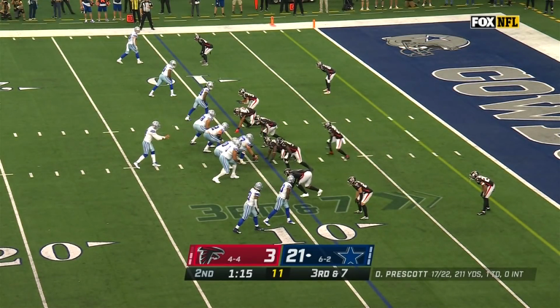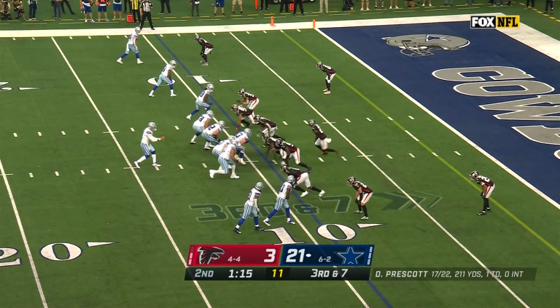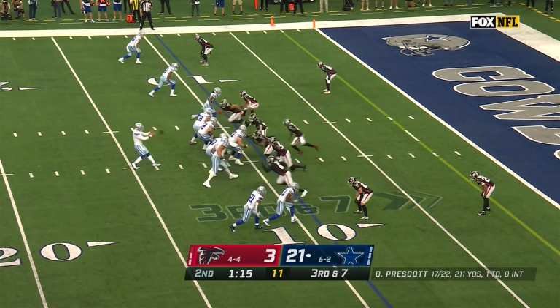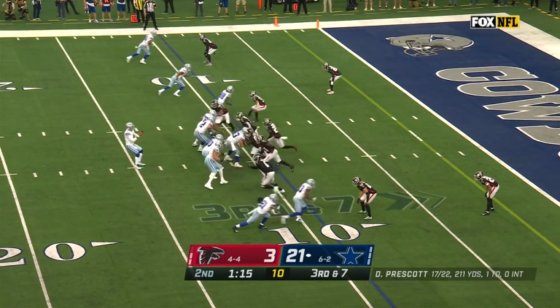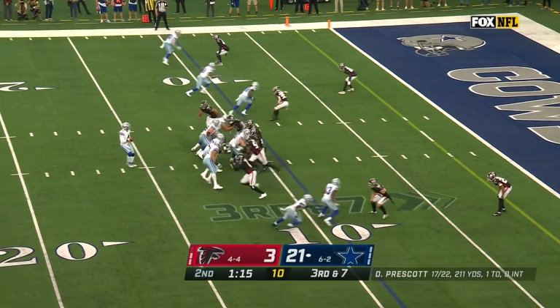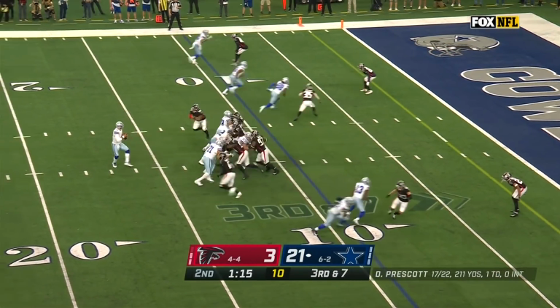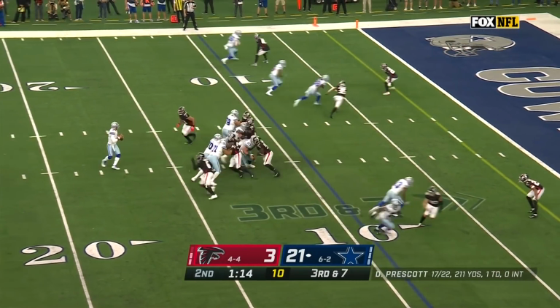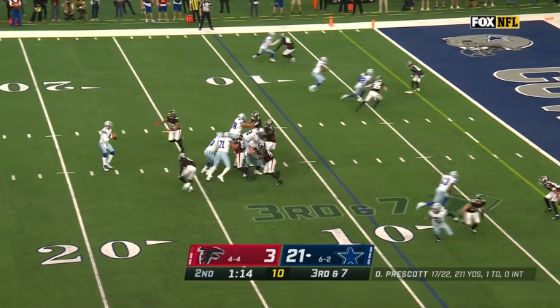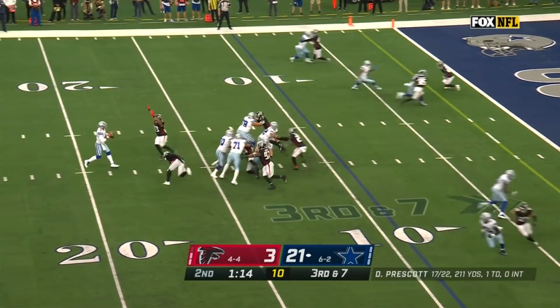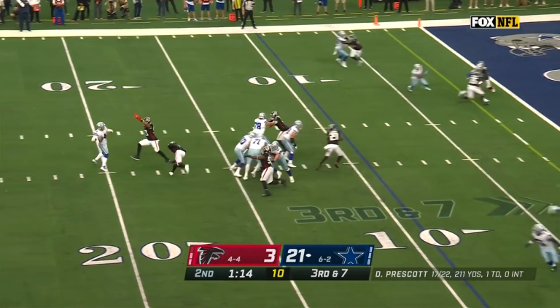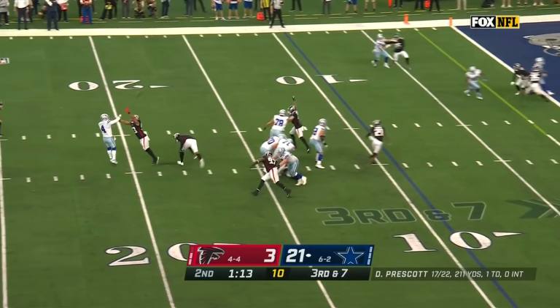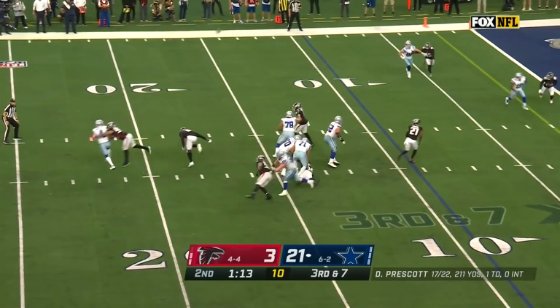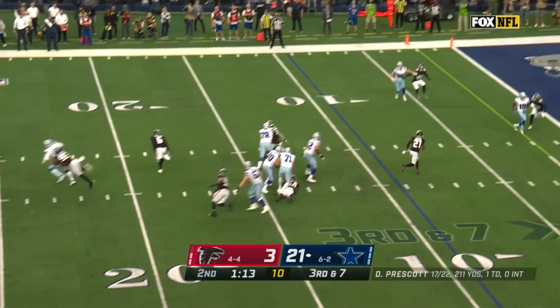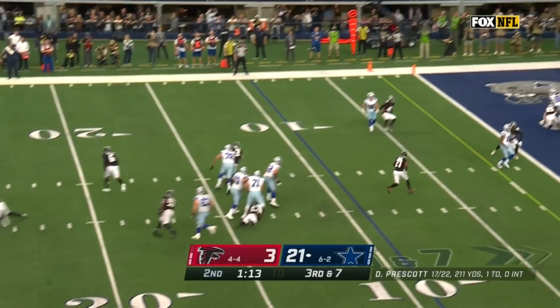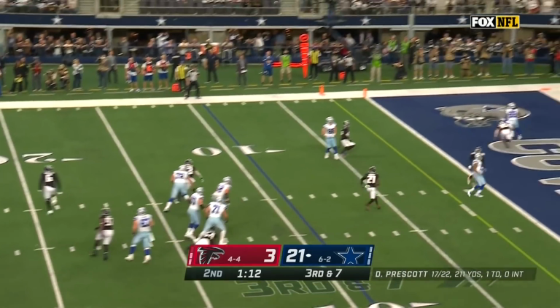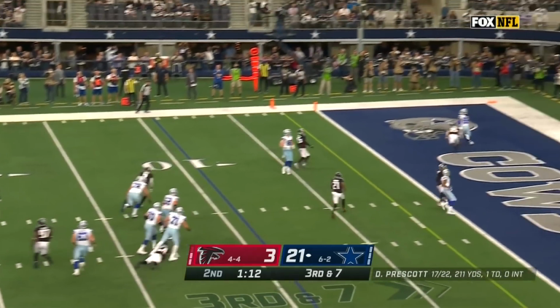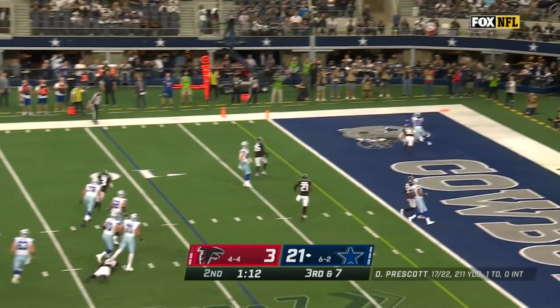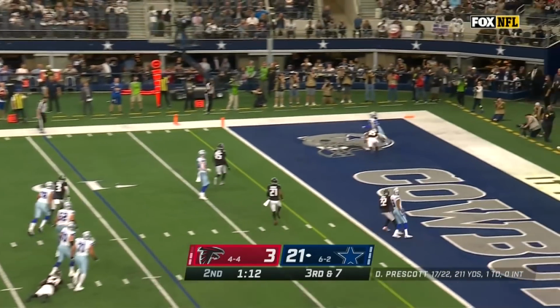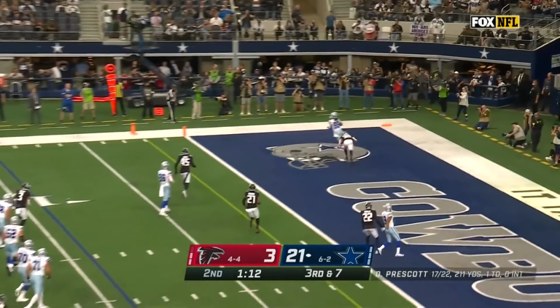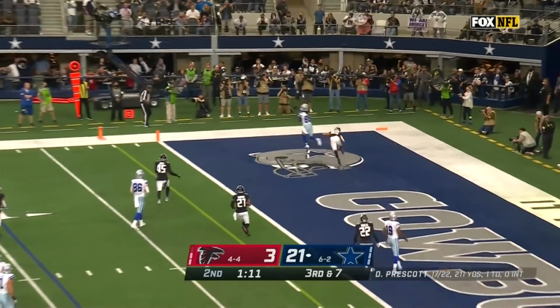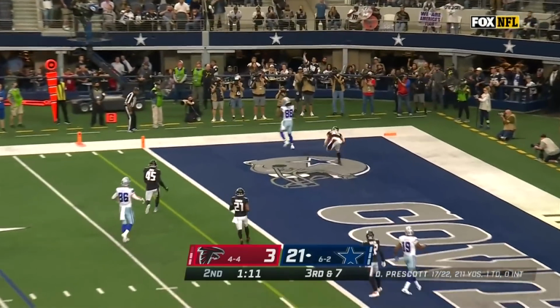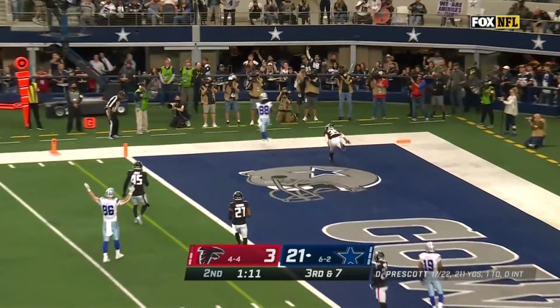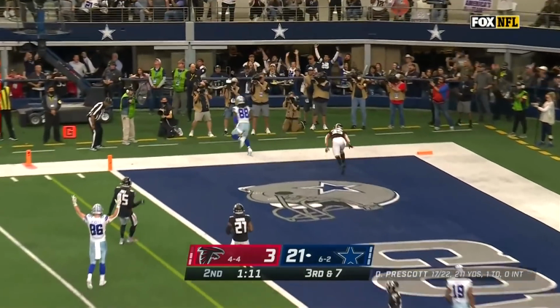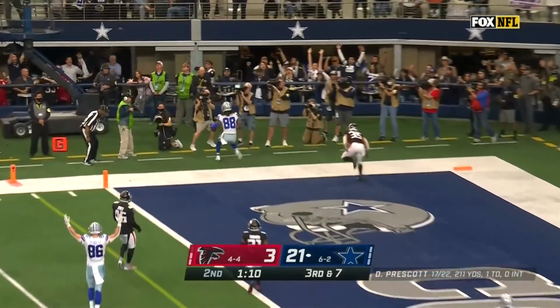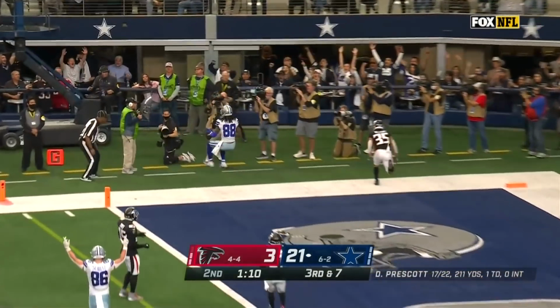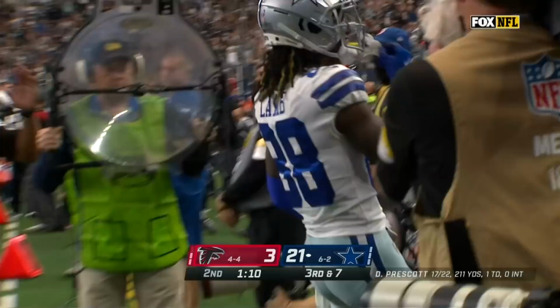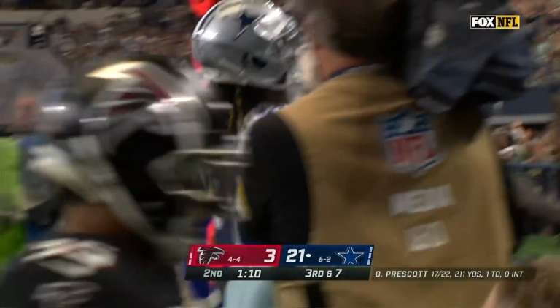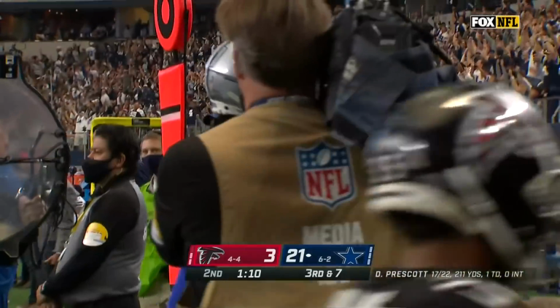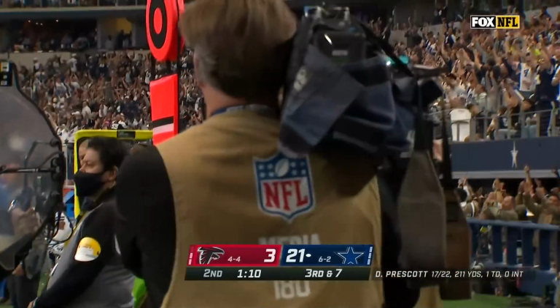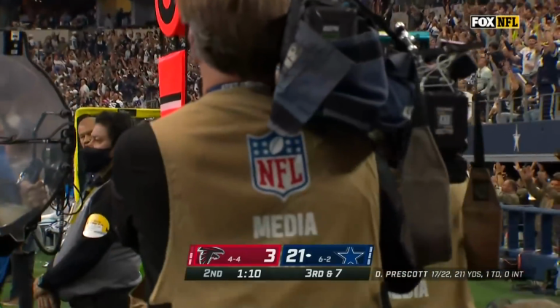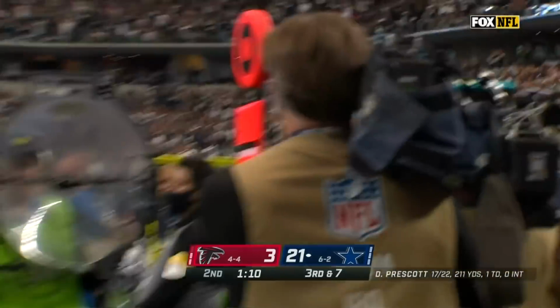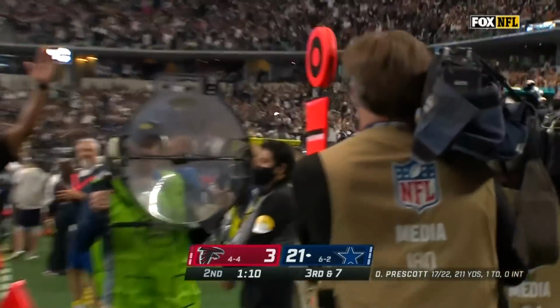Third and seven, blitz coming, Prescott in trouble — lofting it to the corner! Lamb gets there, touchdown!